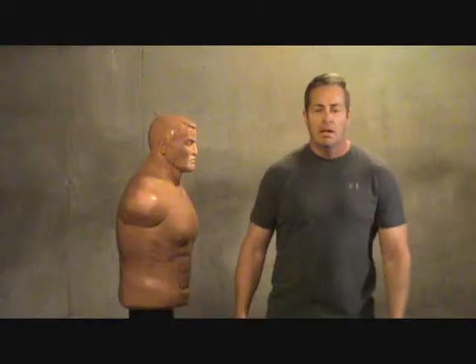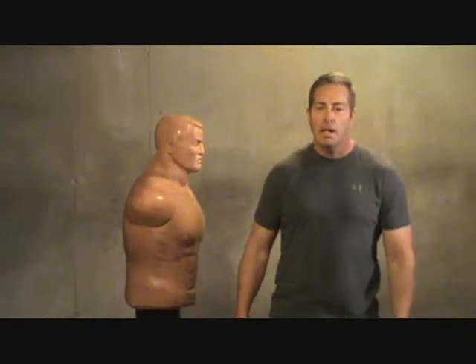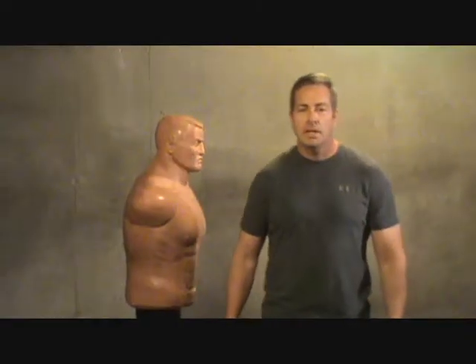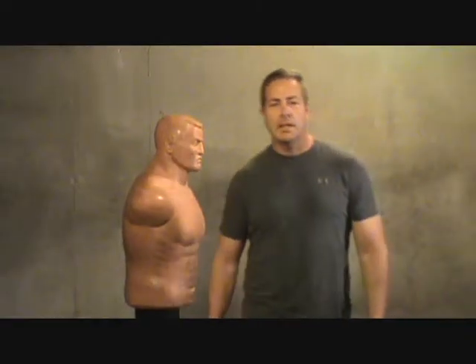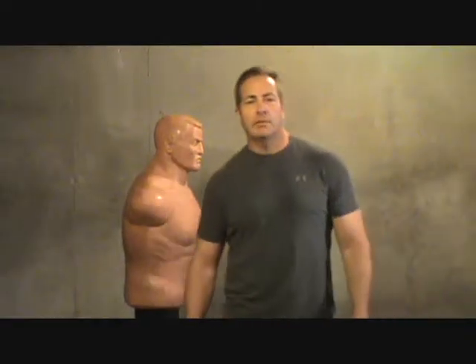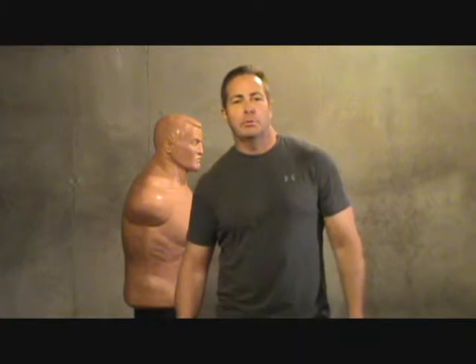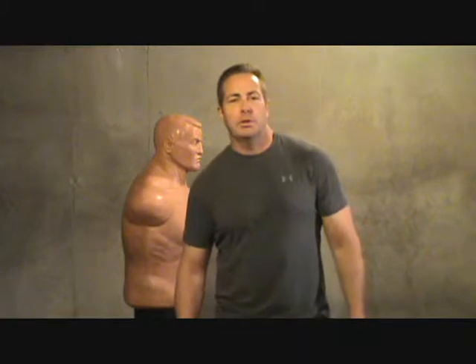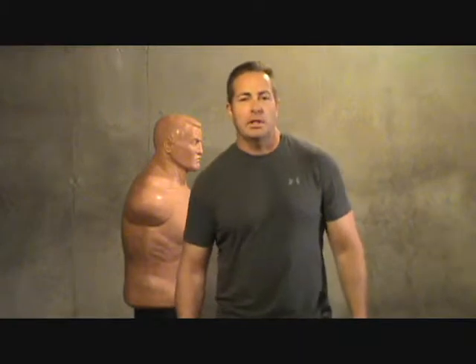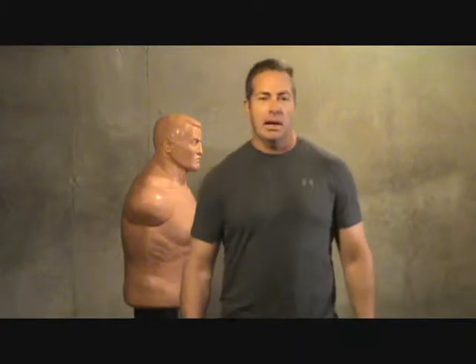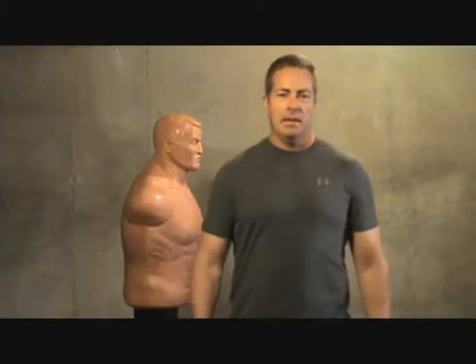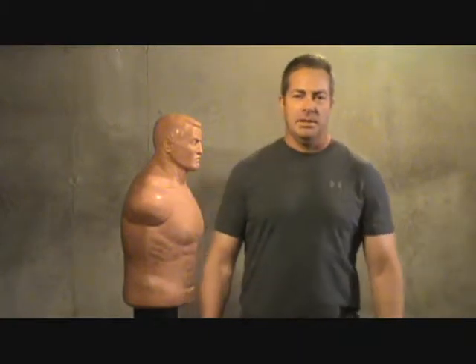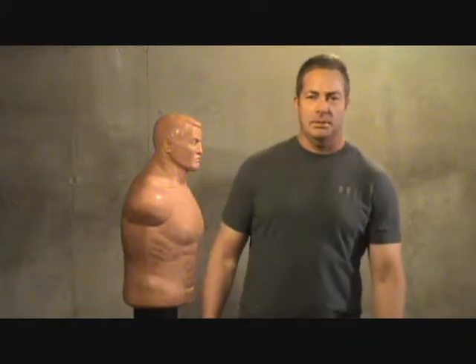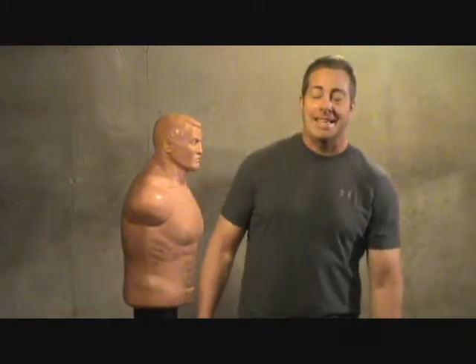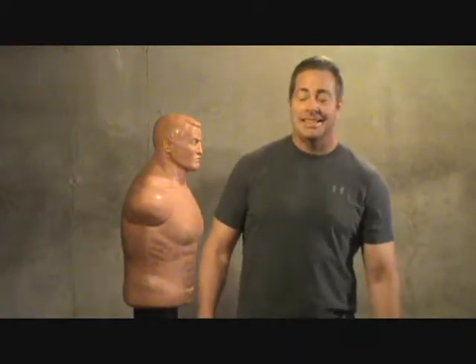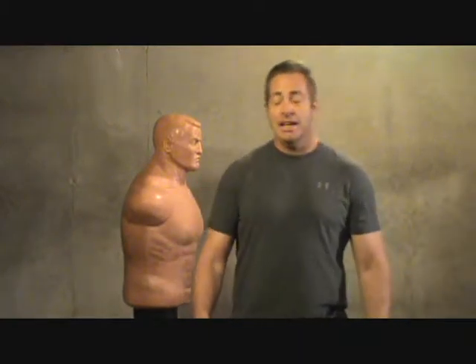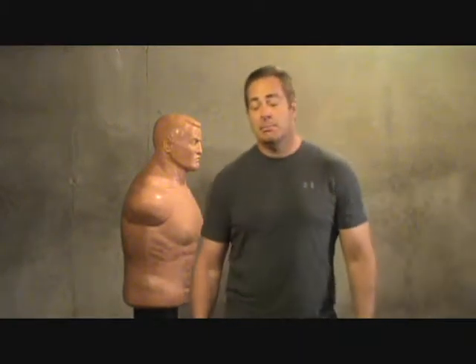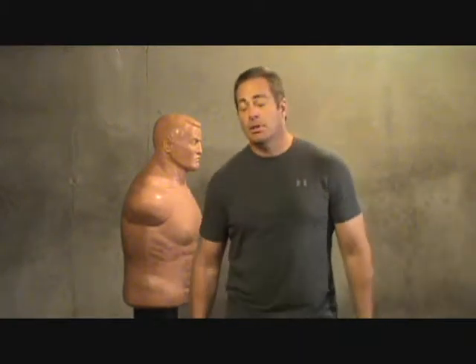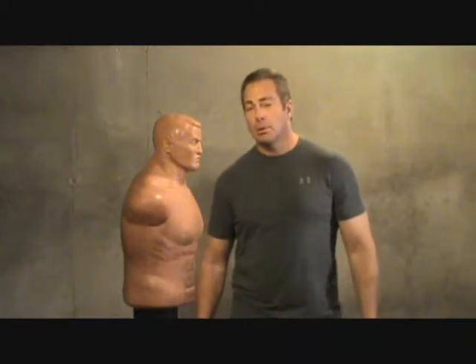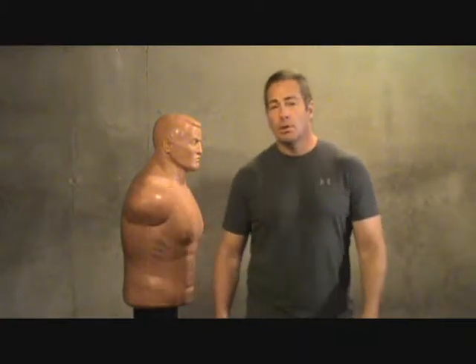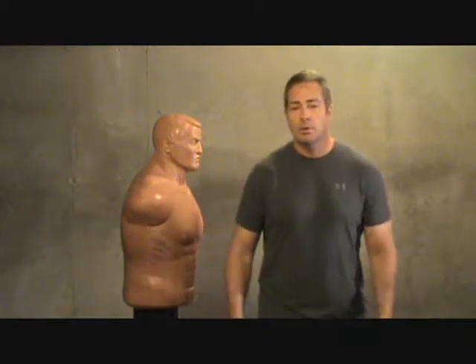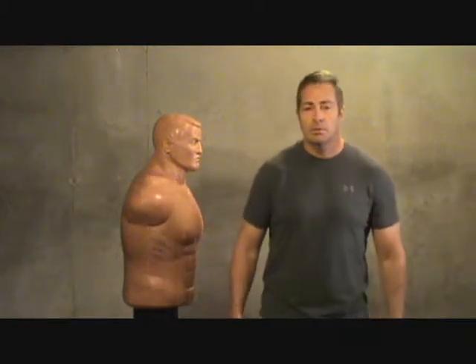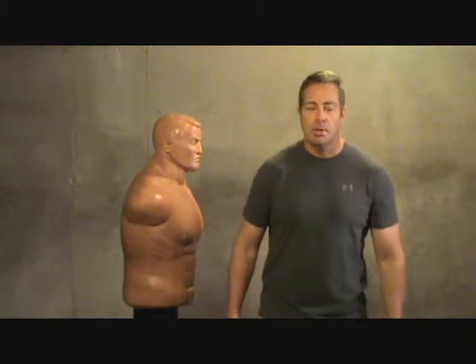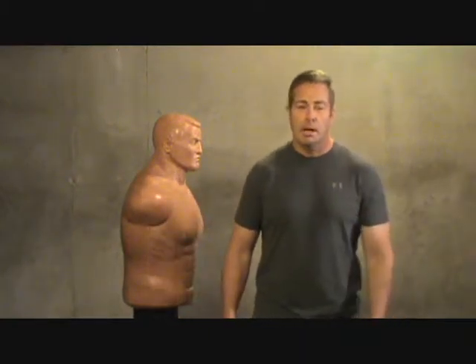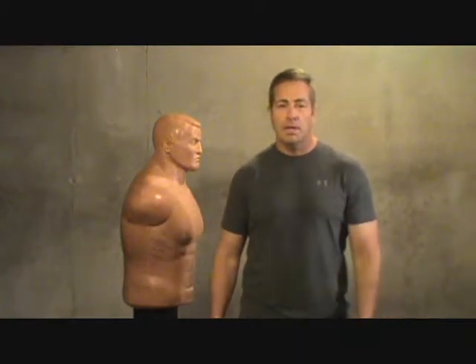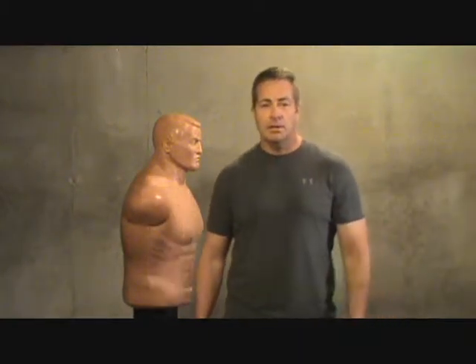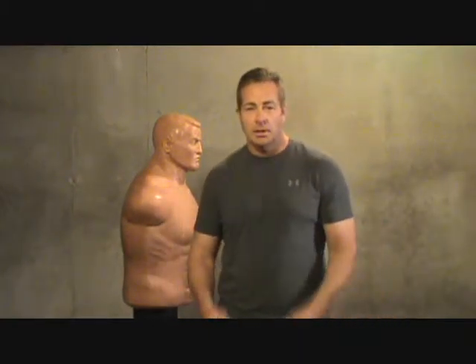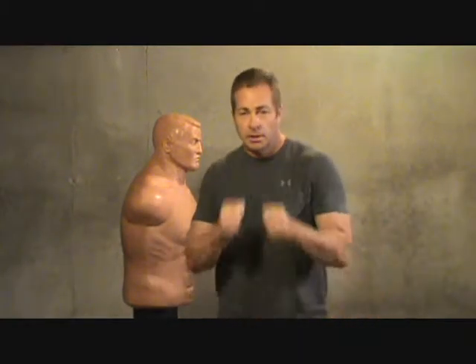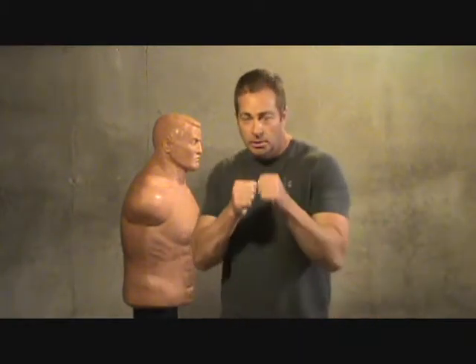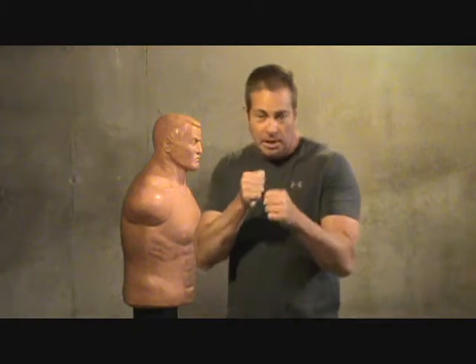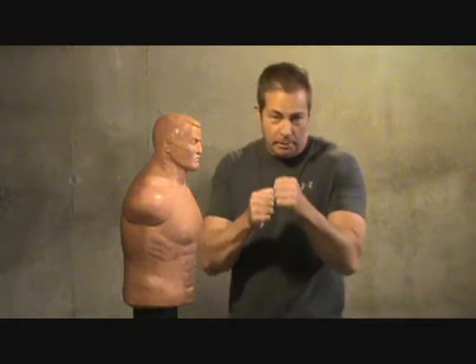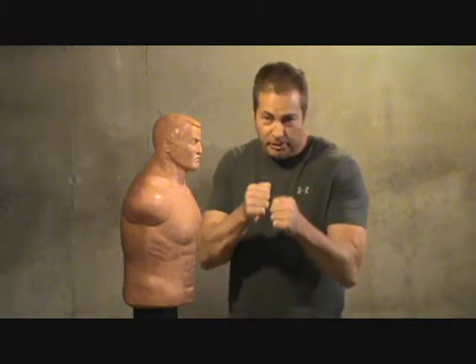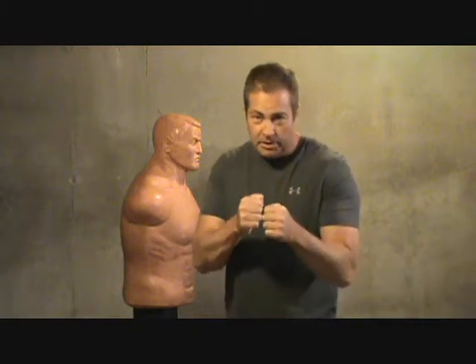Hey, it's Aiden again from Street Combat System. In today's episode, we're going to work on some combinations using the hammer fist.